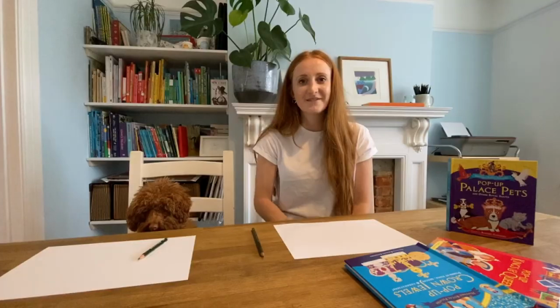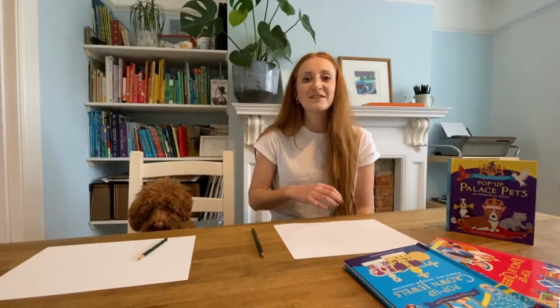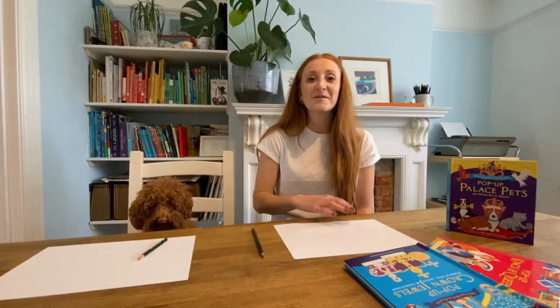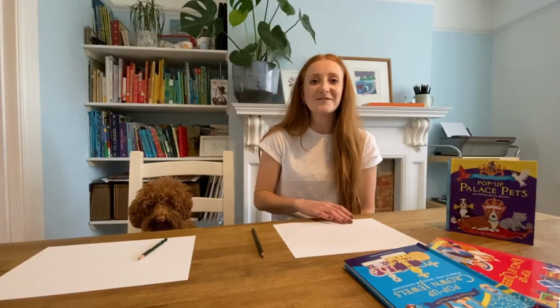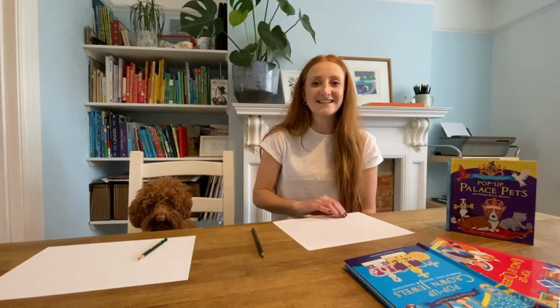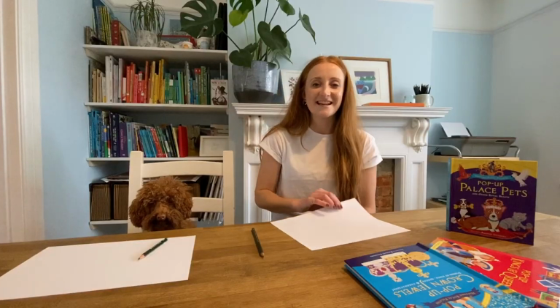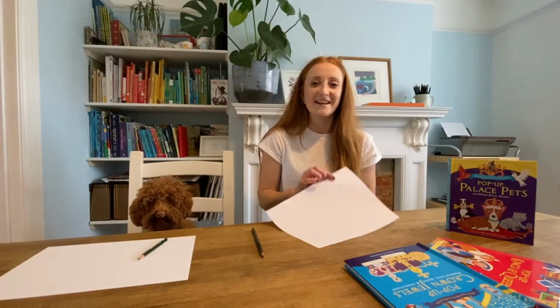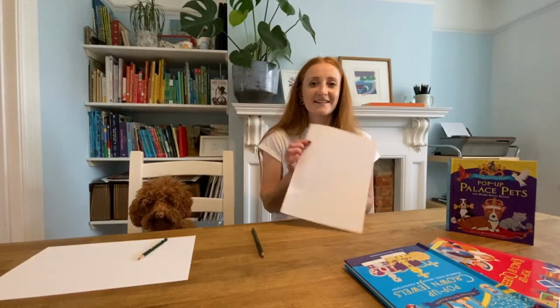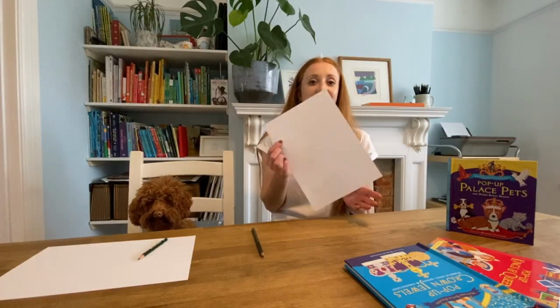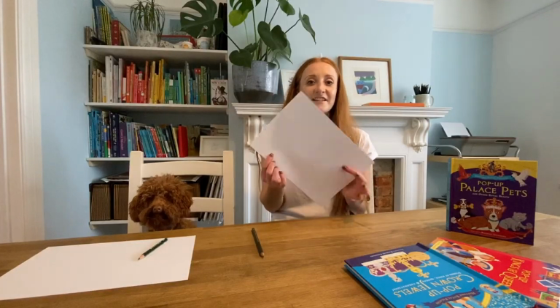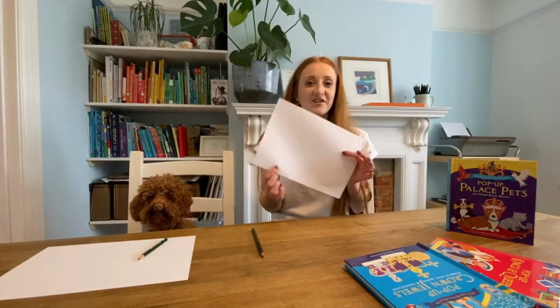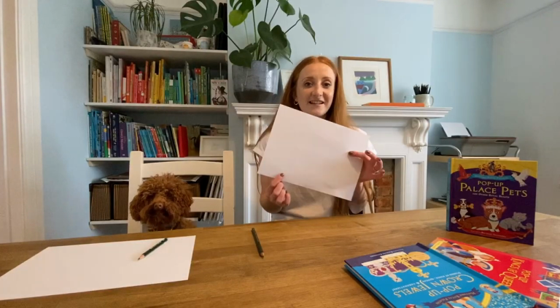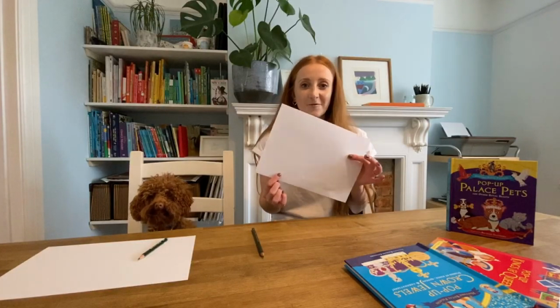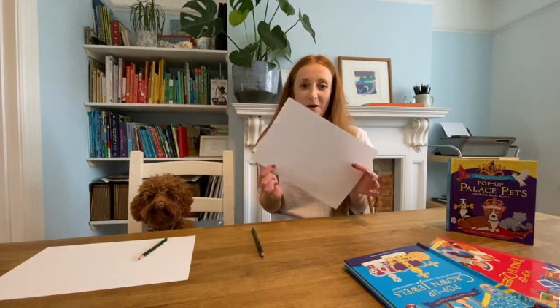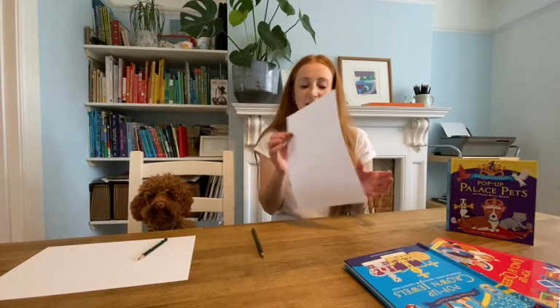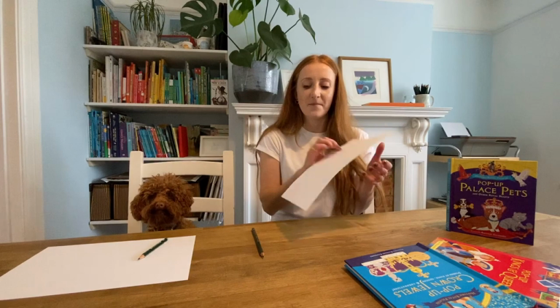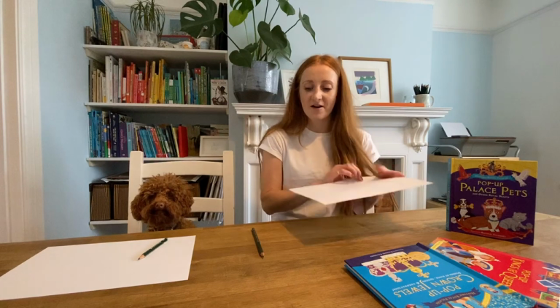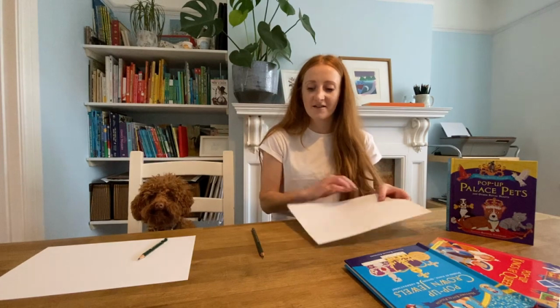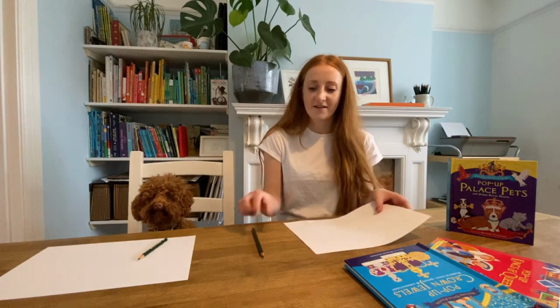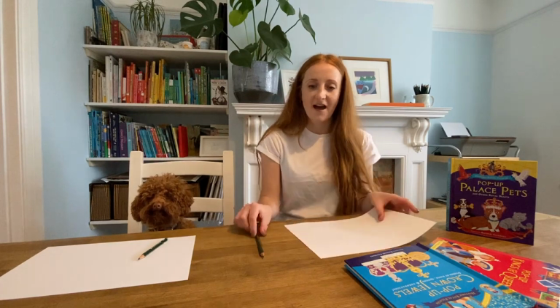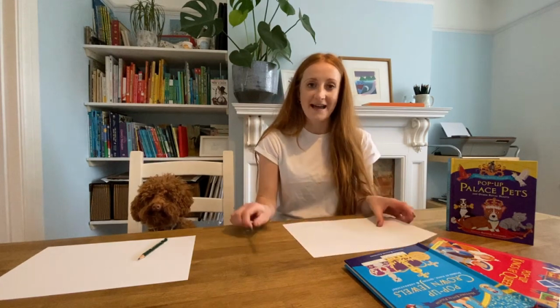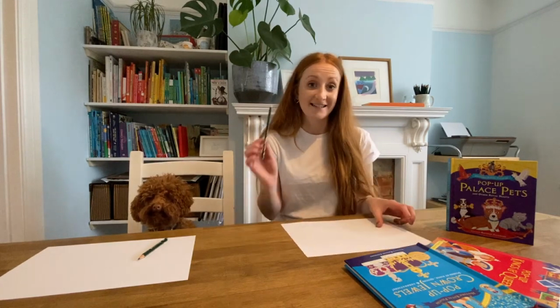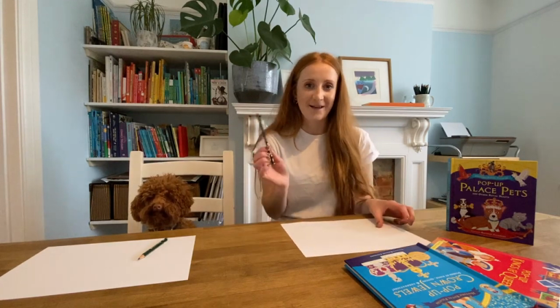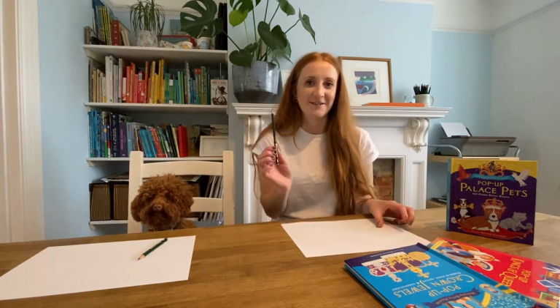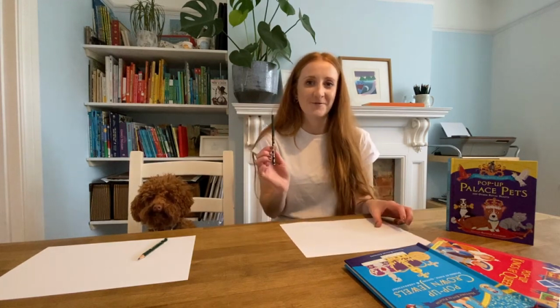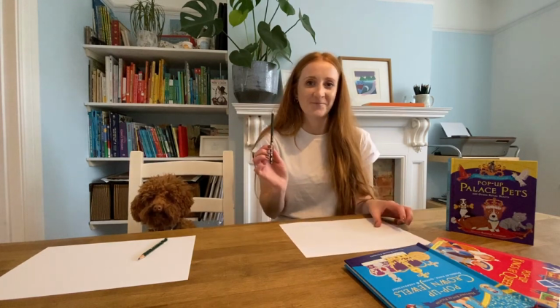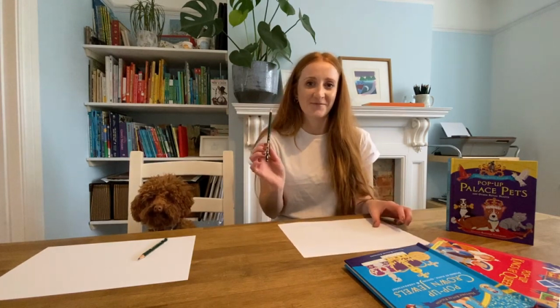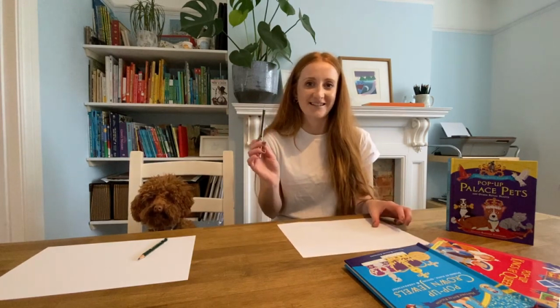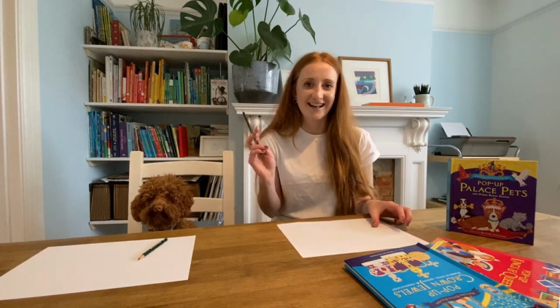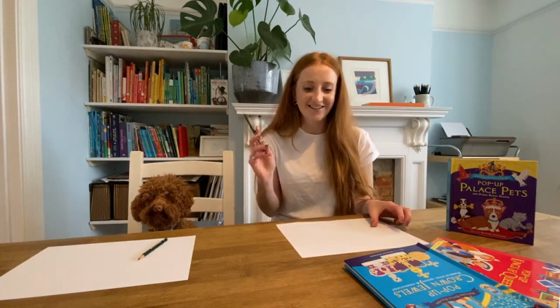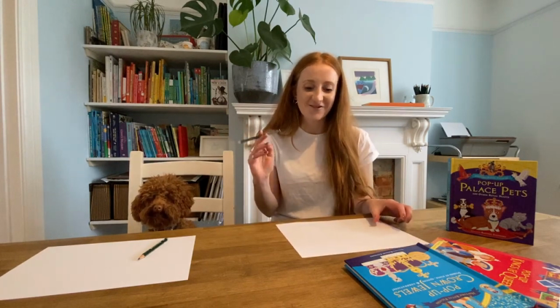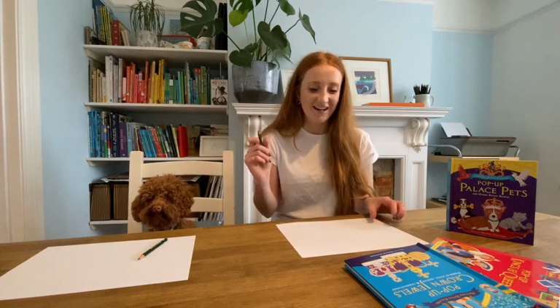So what you'll need today is a sheet of white paper and a pencil. So let's start drawing.